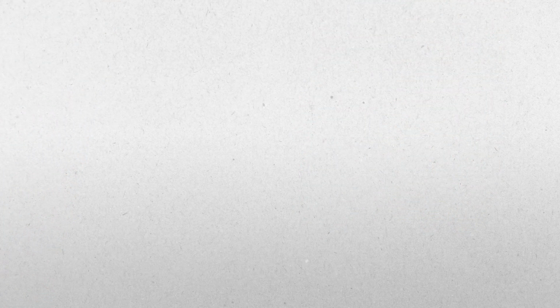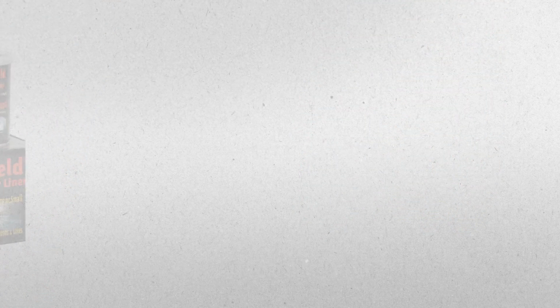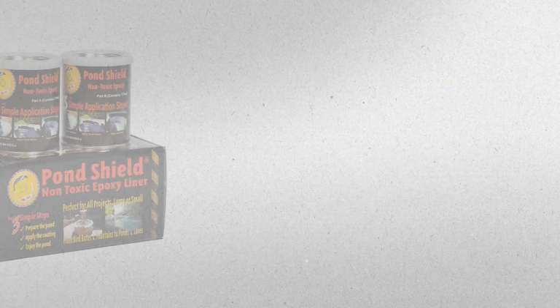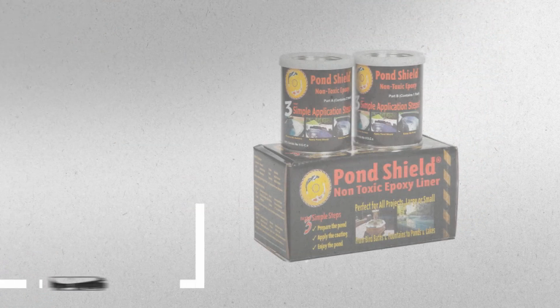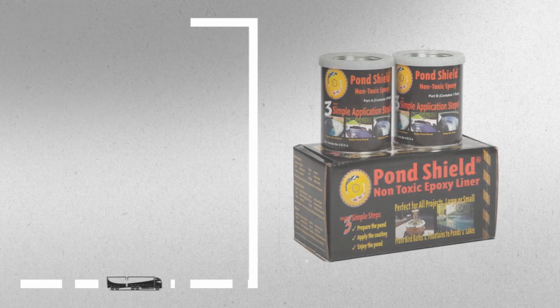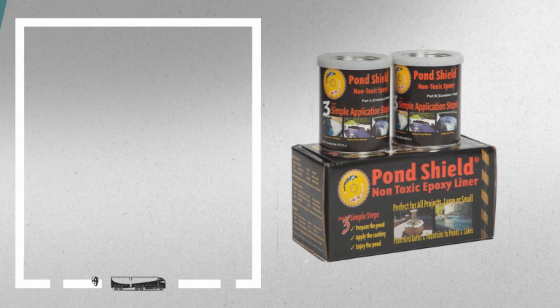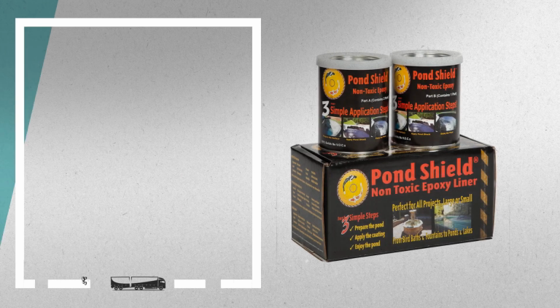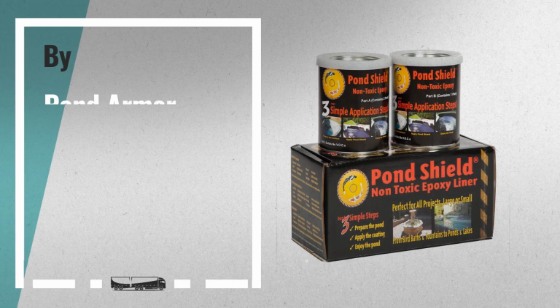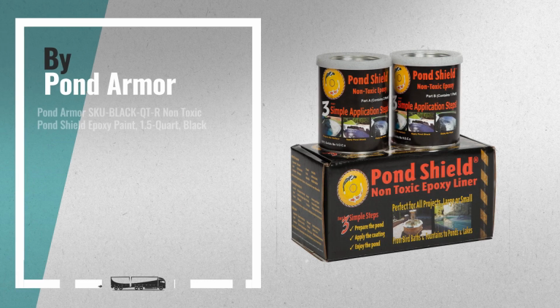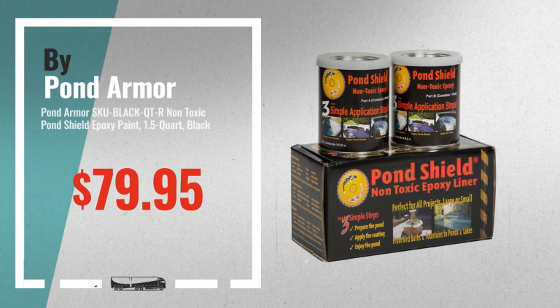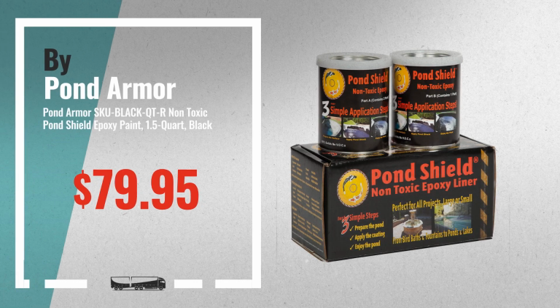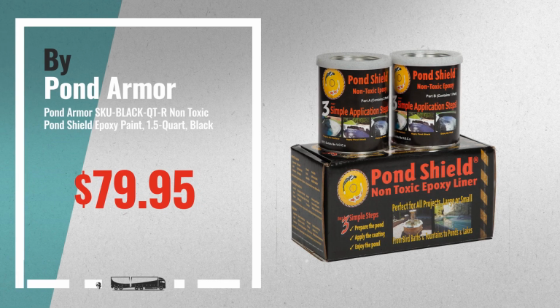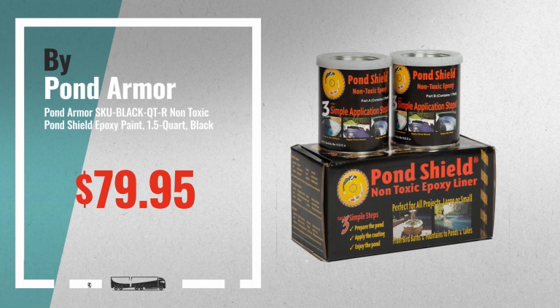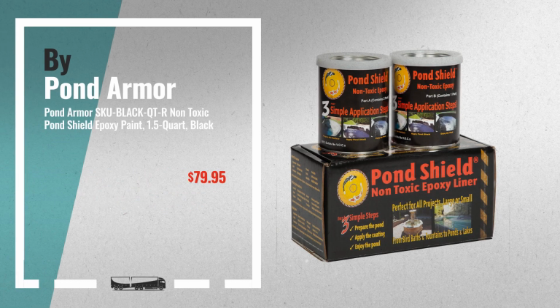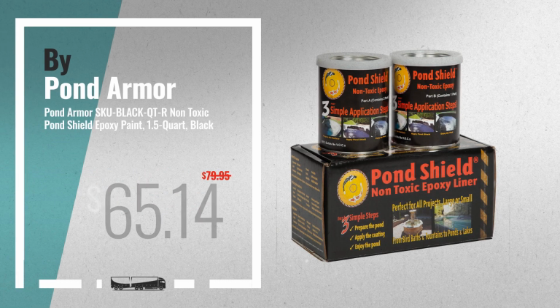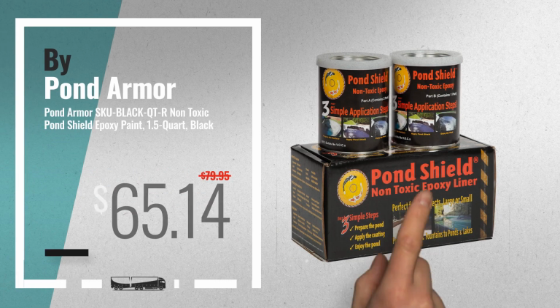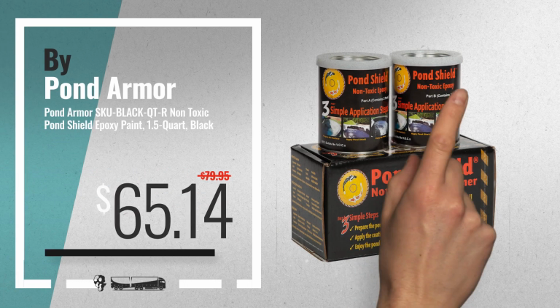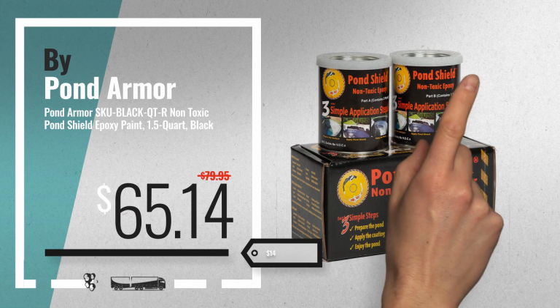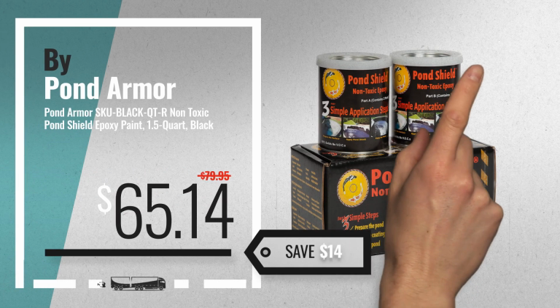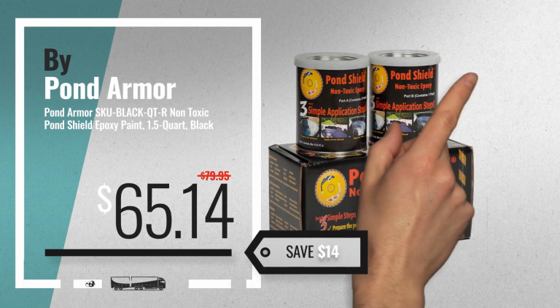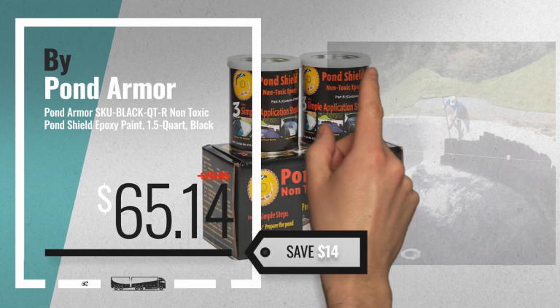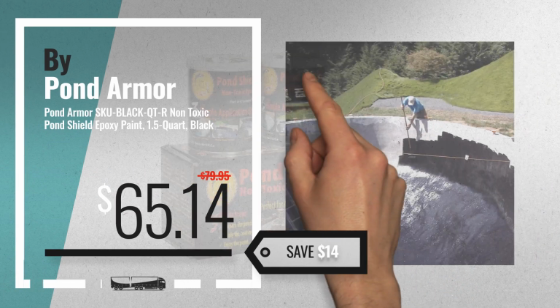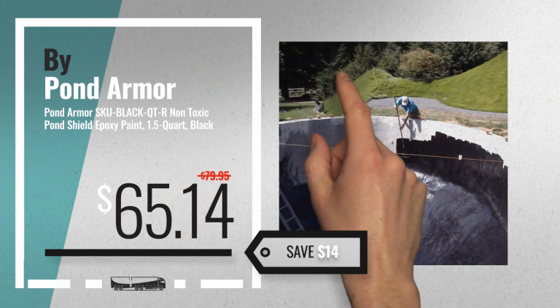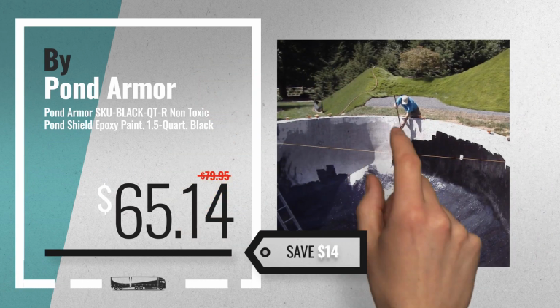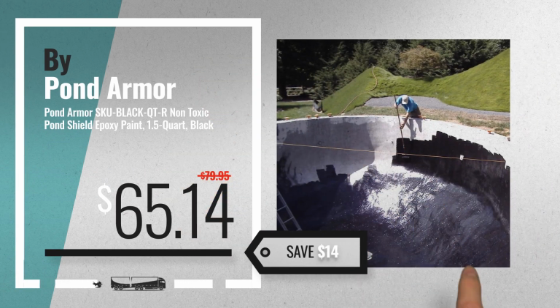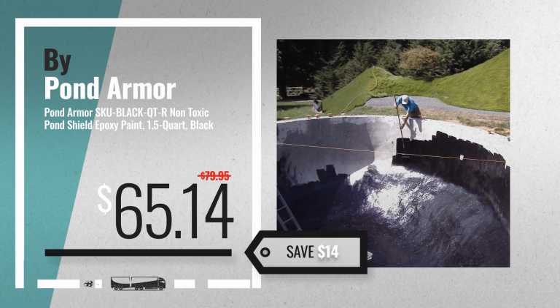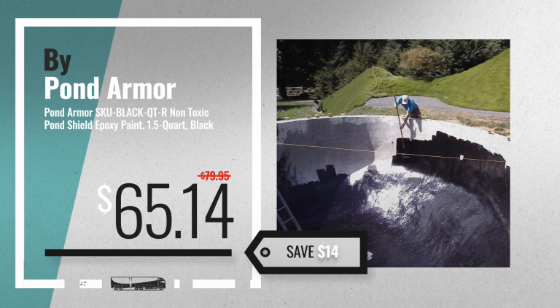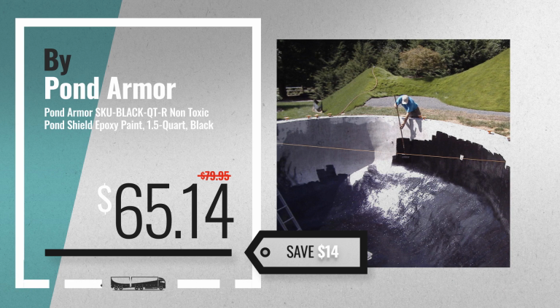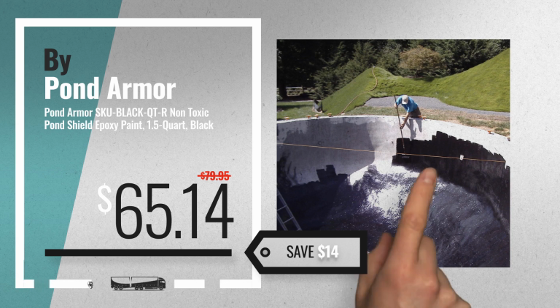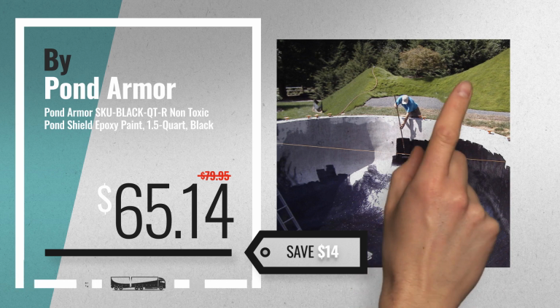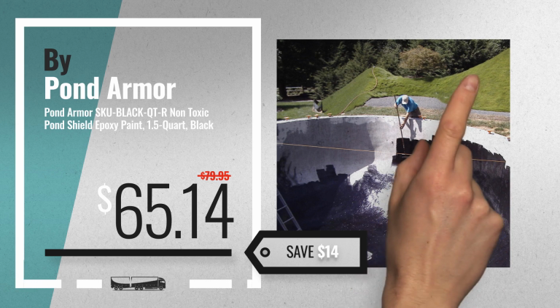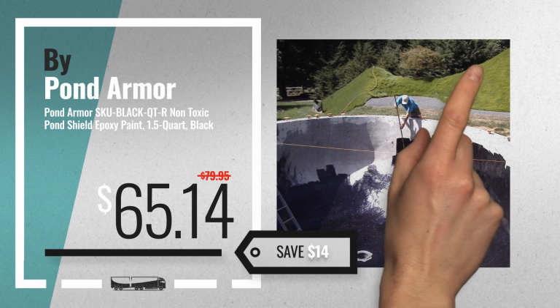Number 6, by Pond Armor. Save up to $14 on this great pond liners and seals deal.